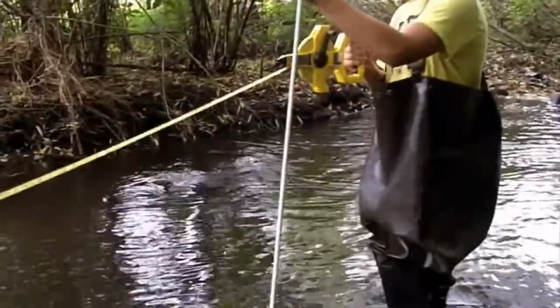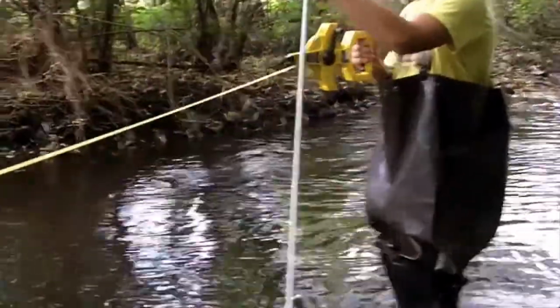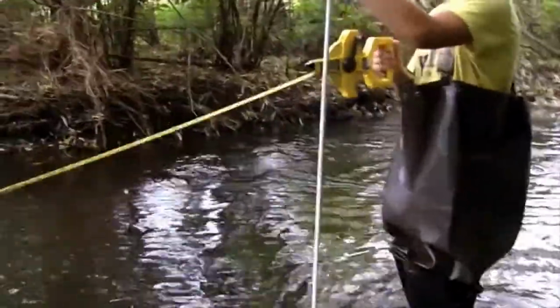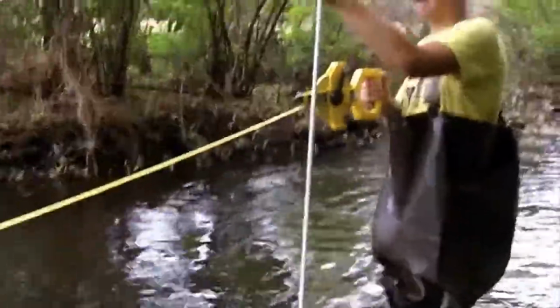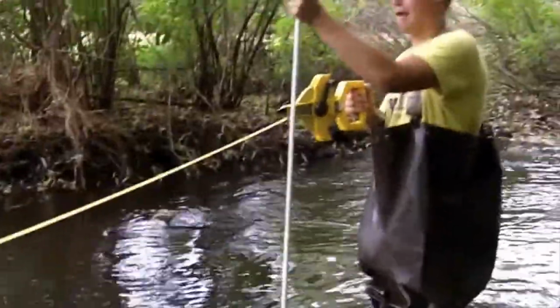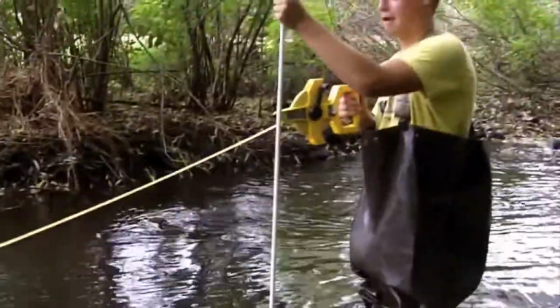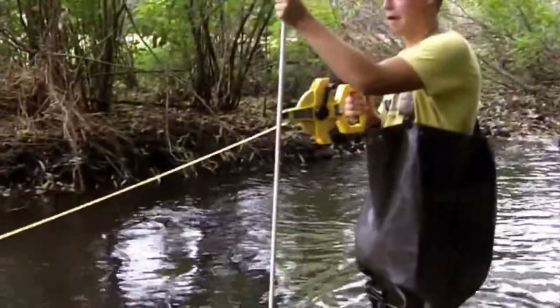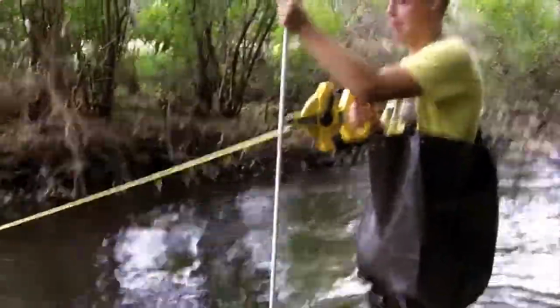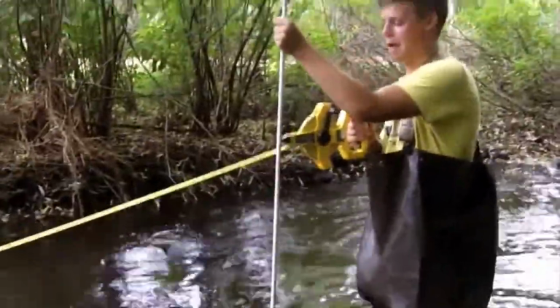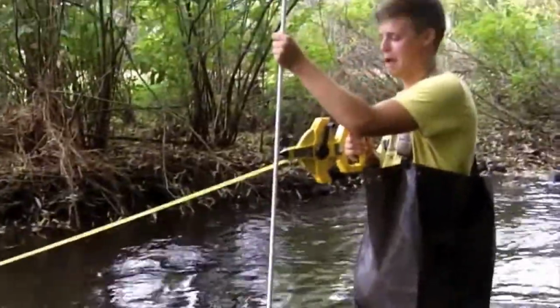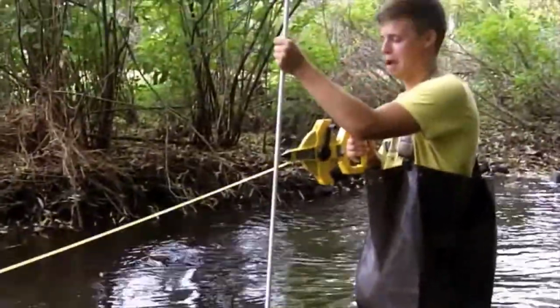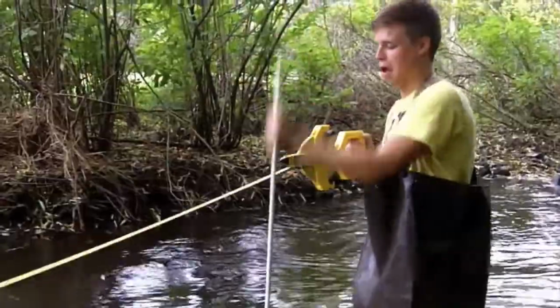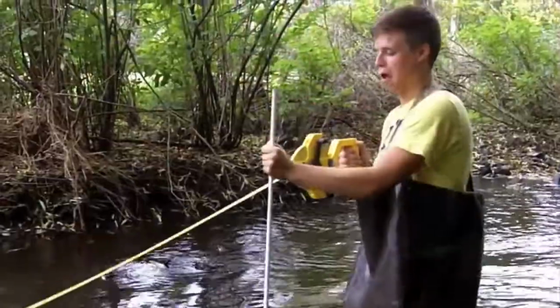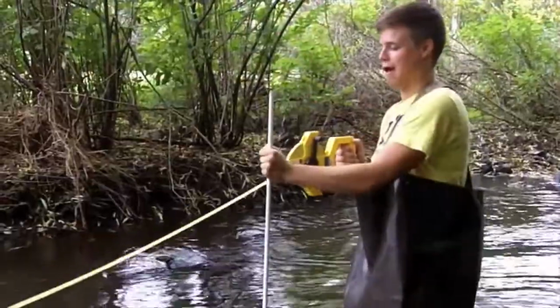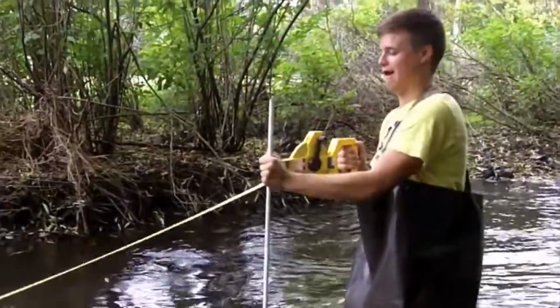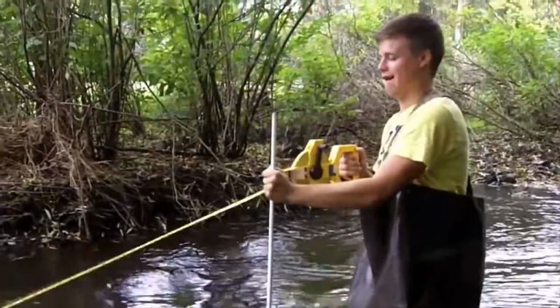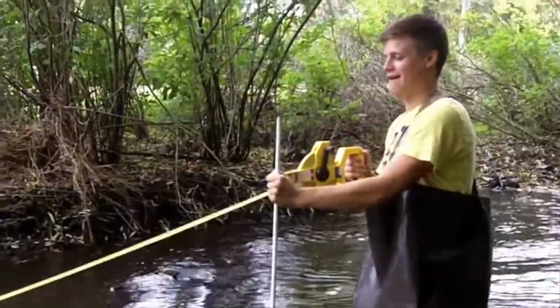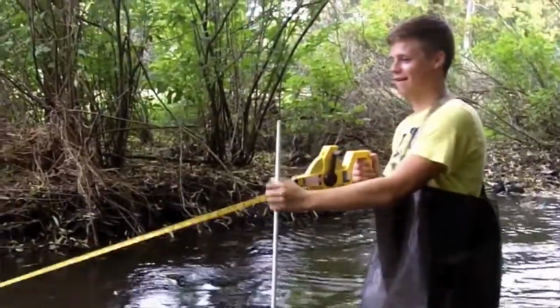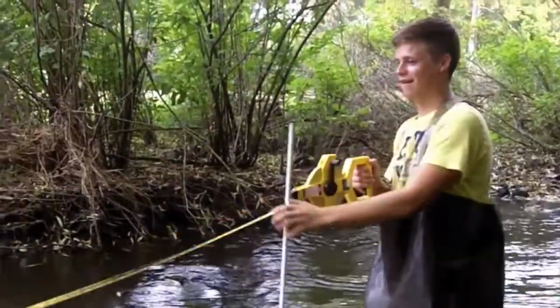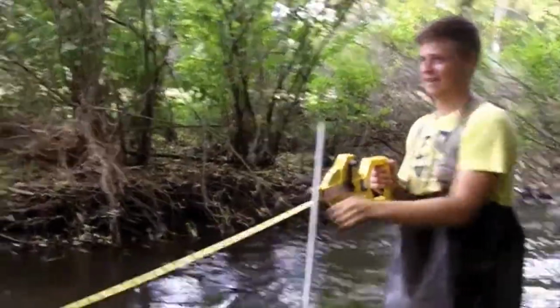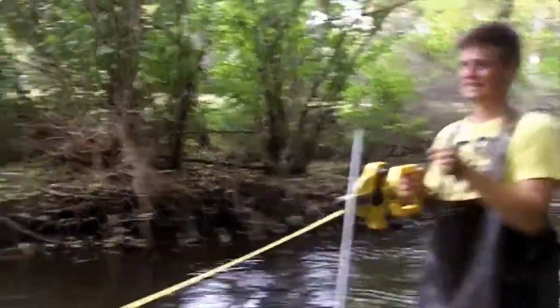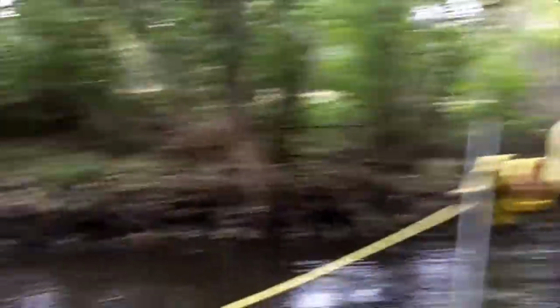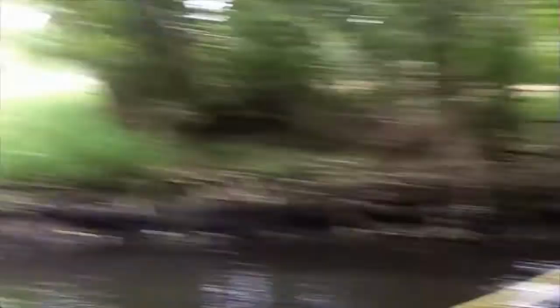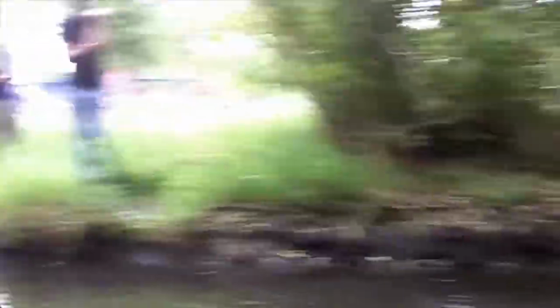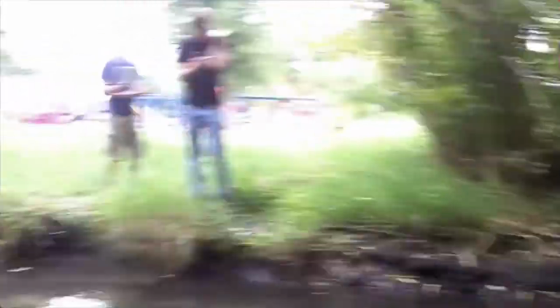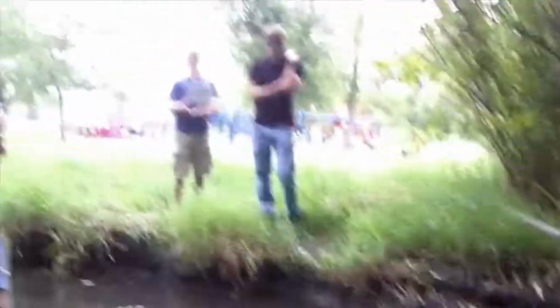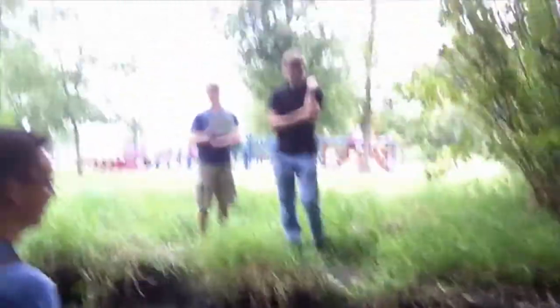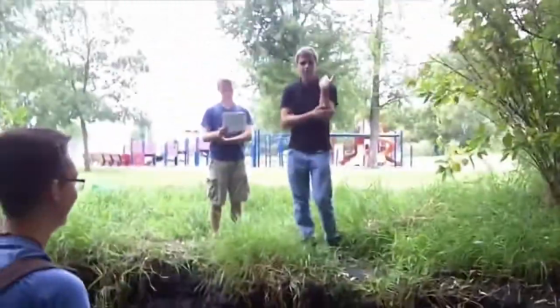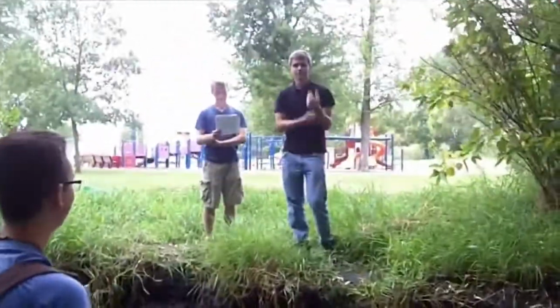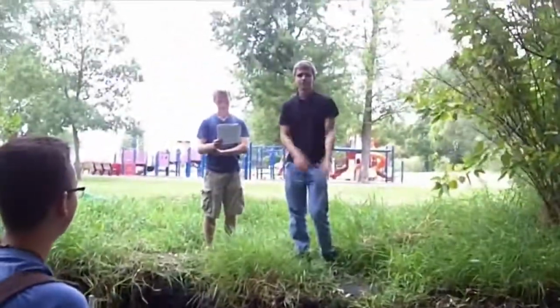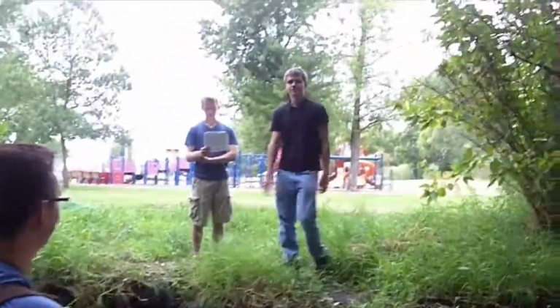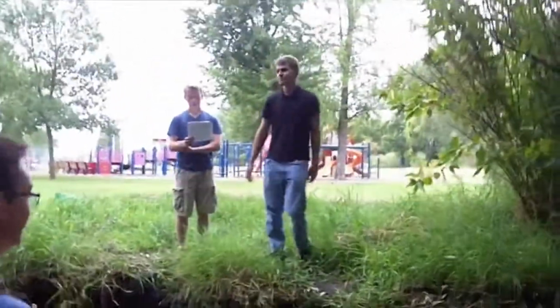Make sure it's ten feet. There we go. All right, George, what's next?